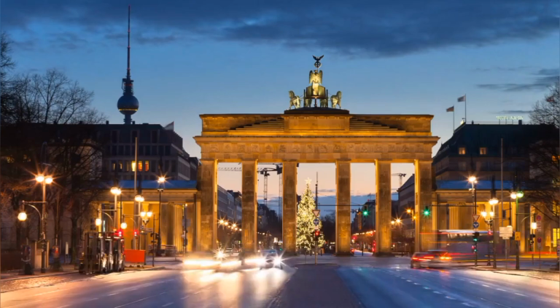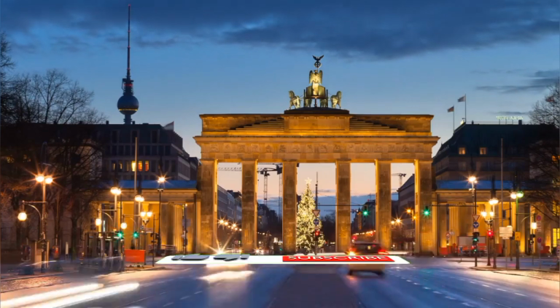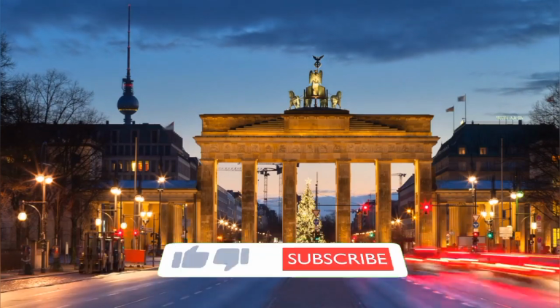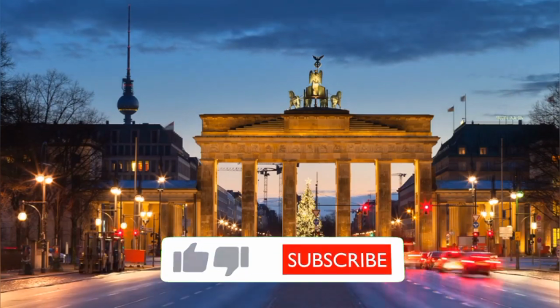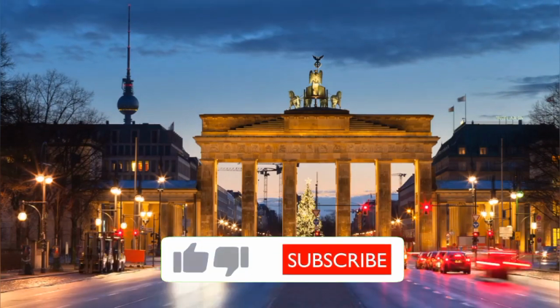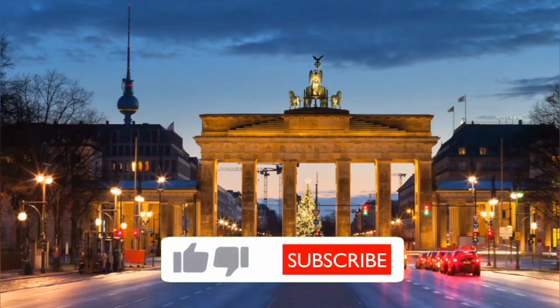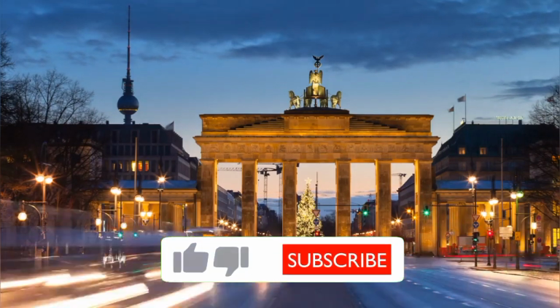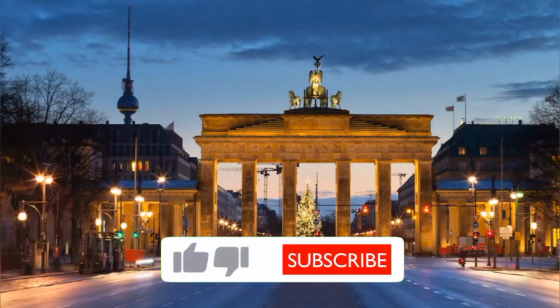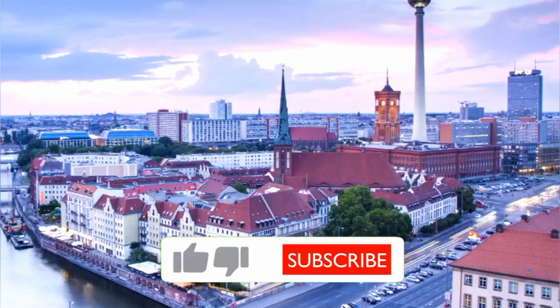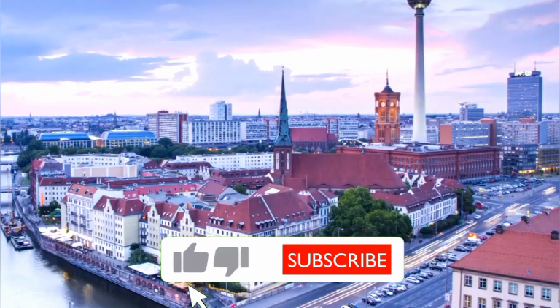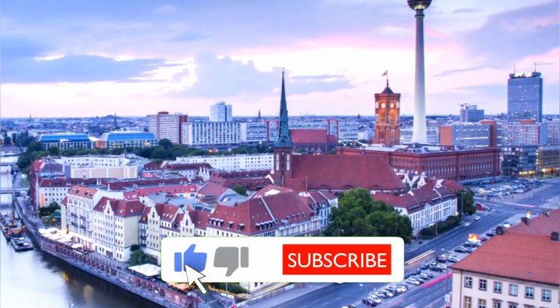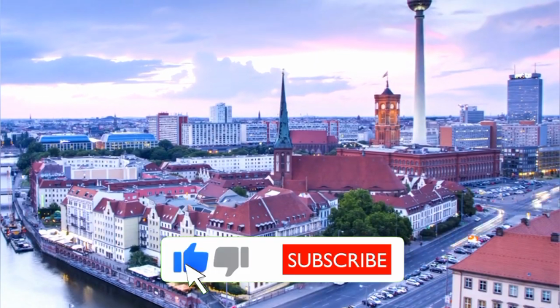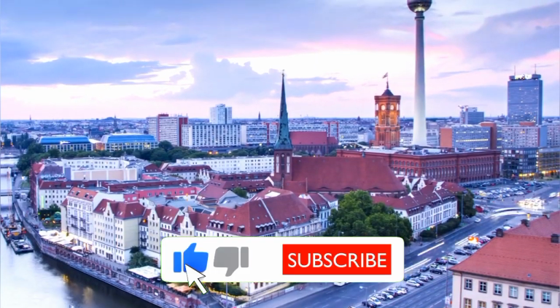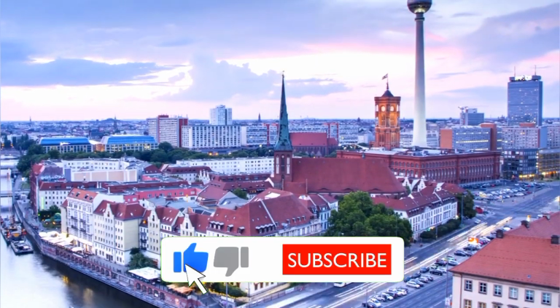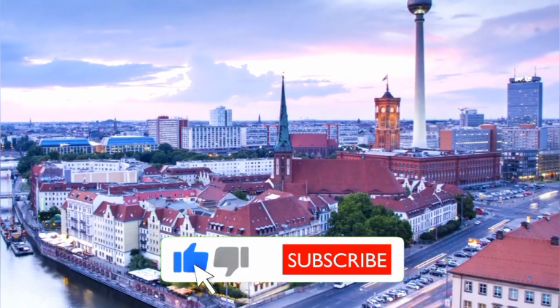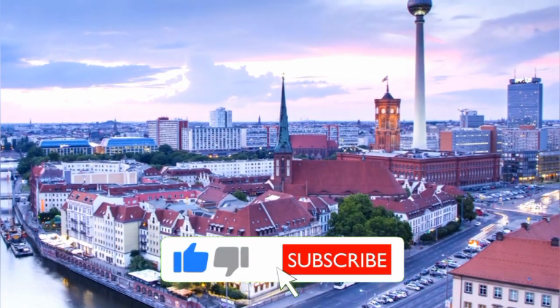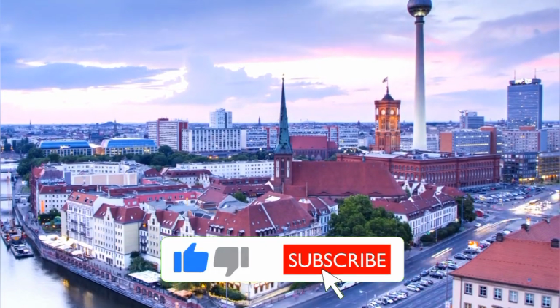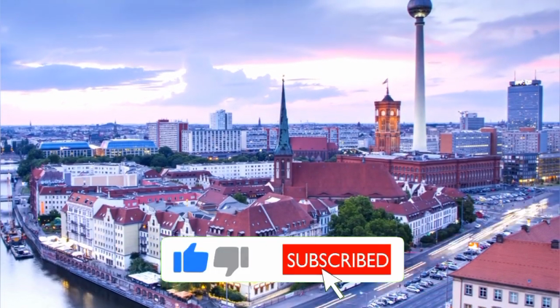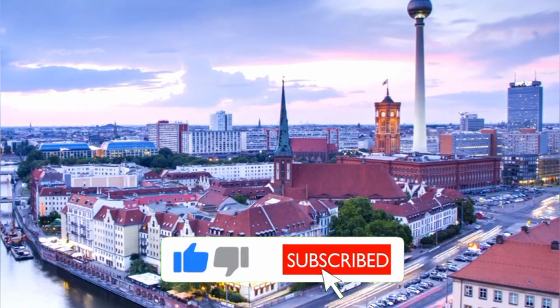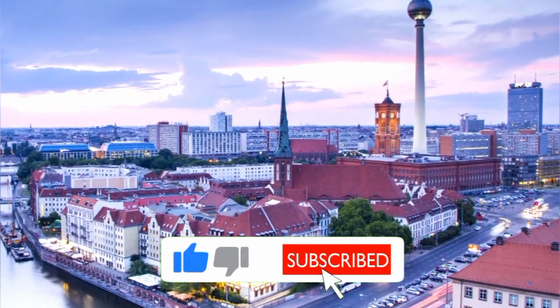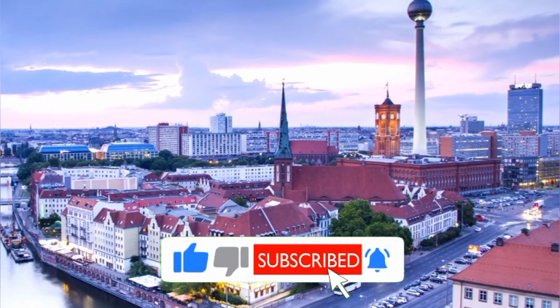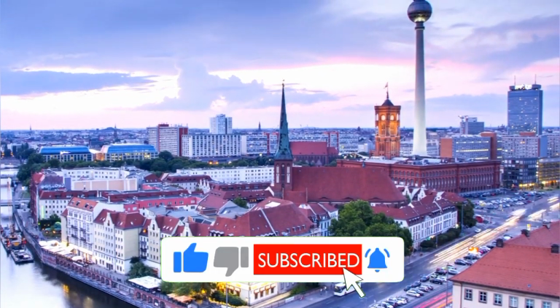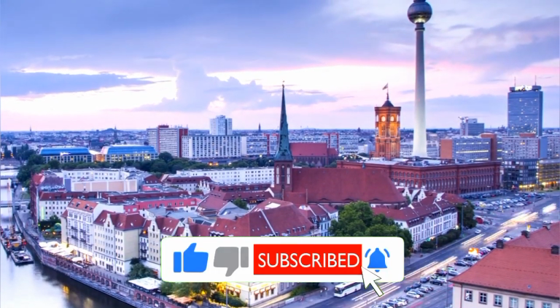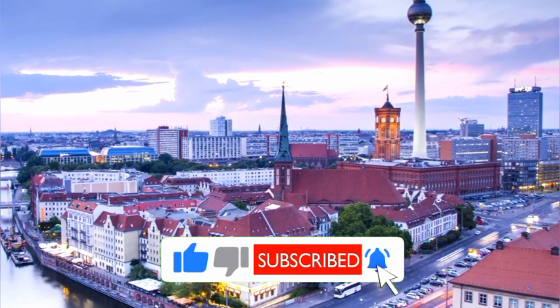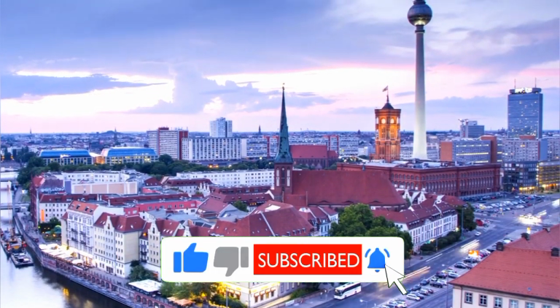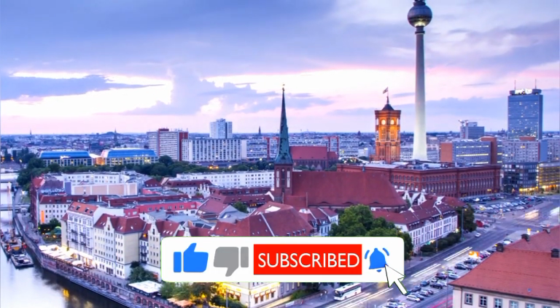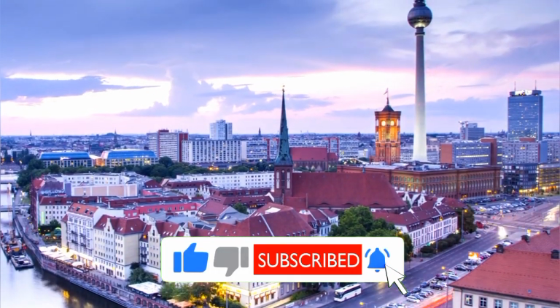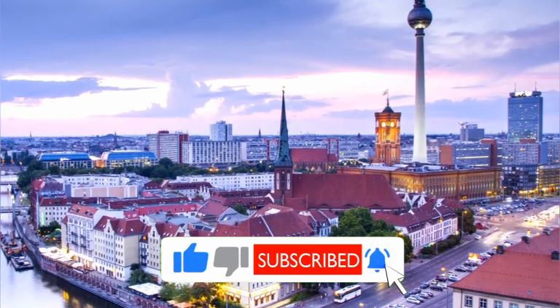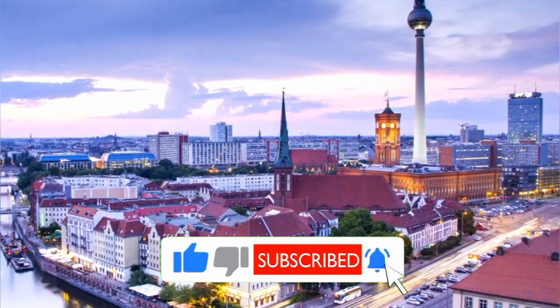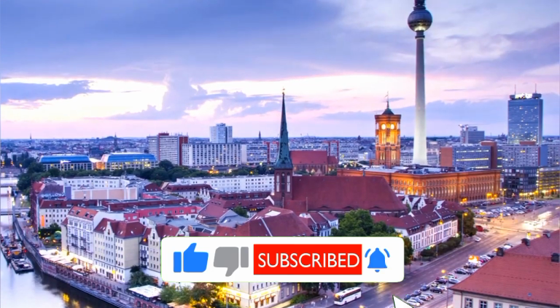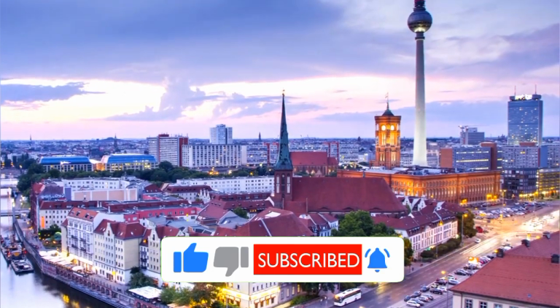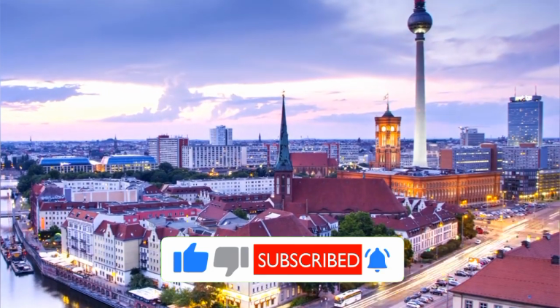Don't miss out! Subscribe to our channel now for more travel guides, tips, and adventures around the world. Join us today!